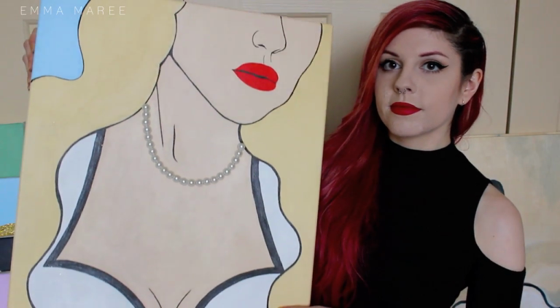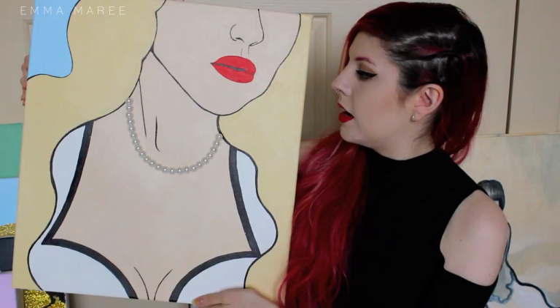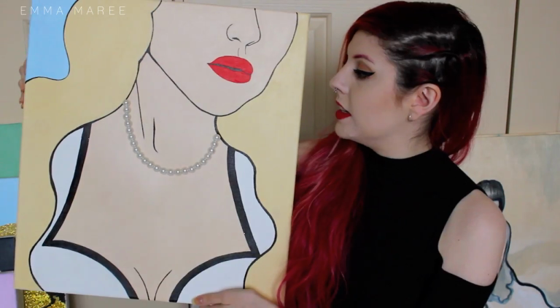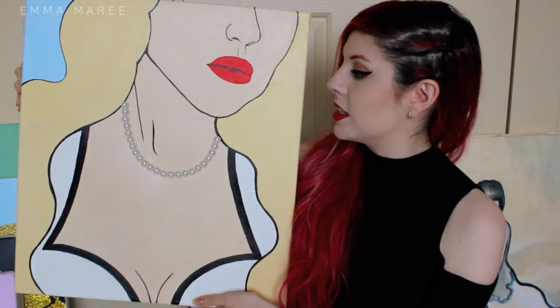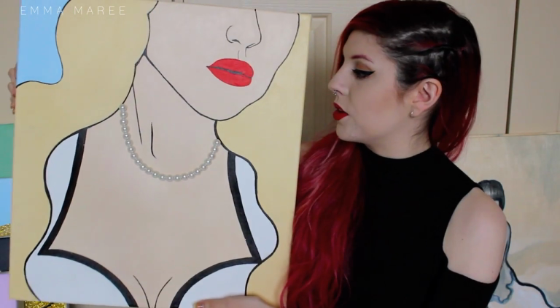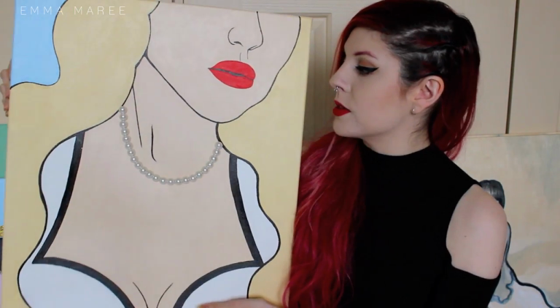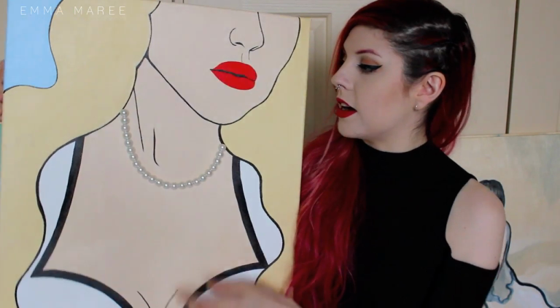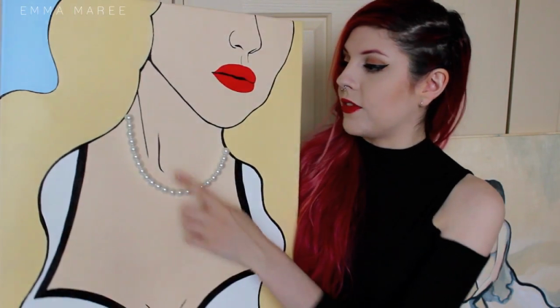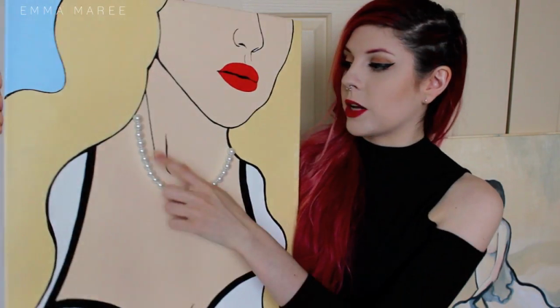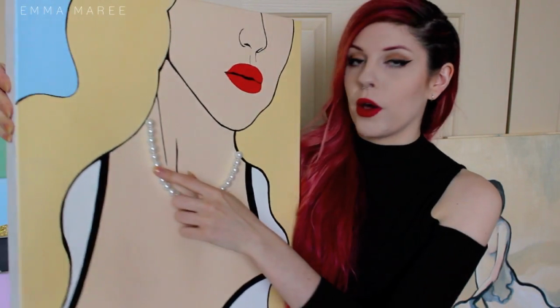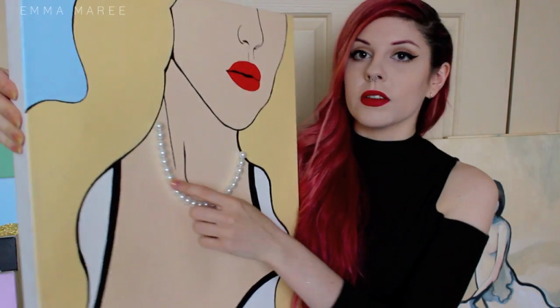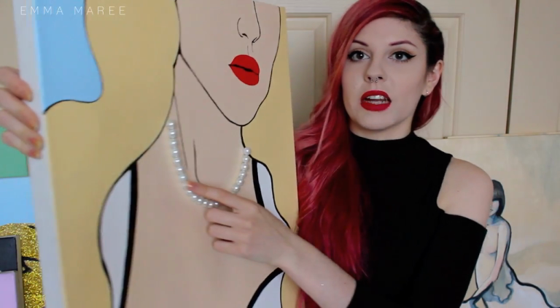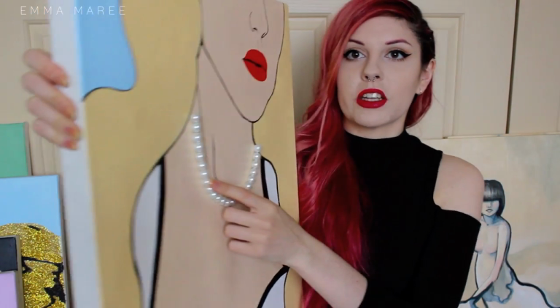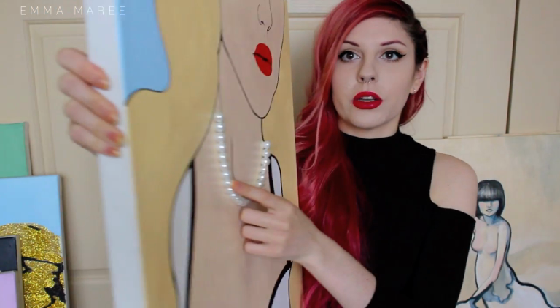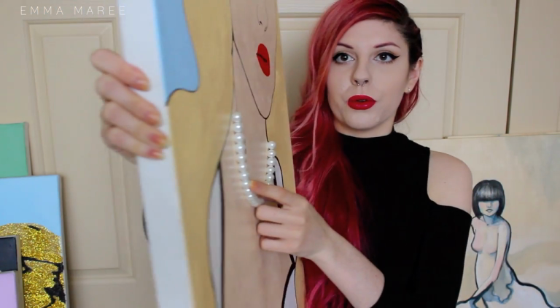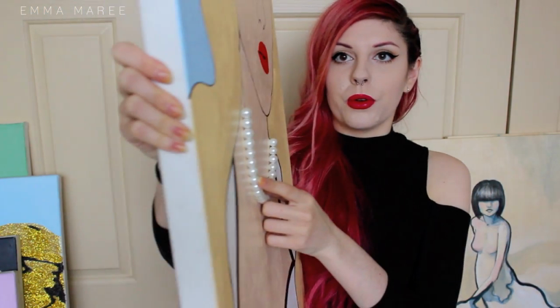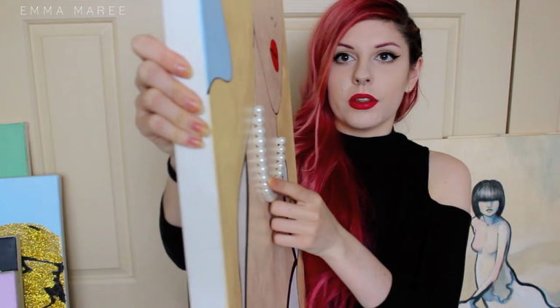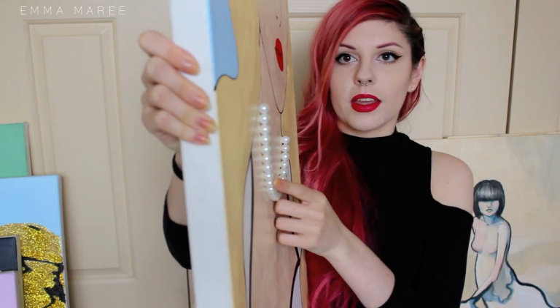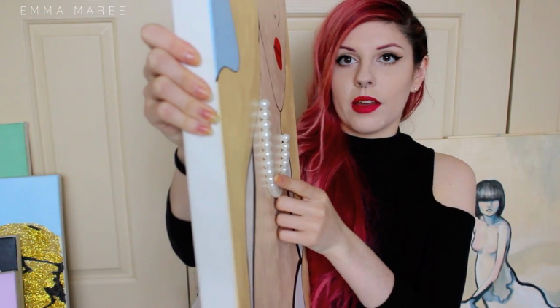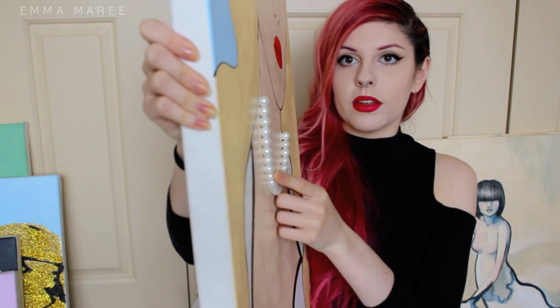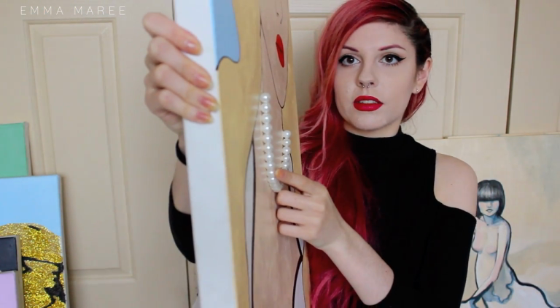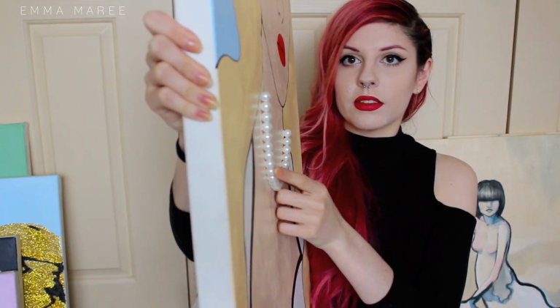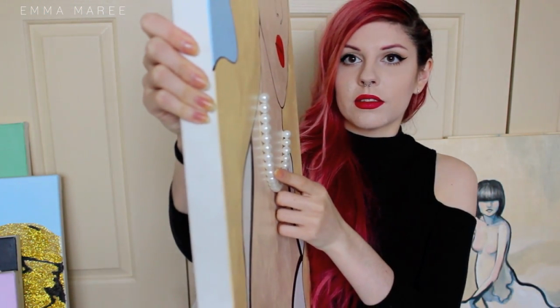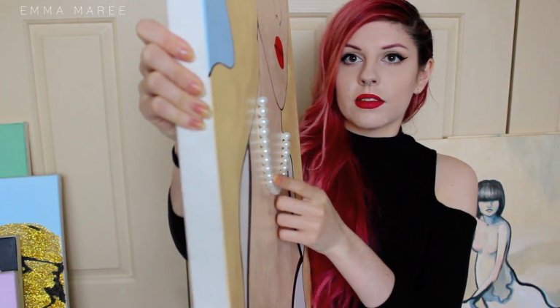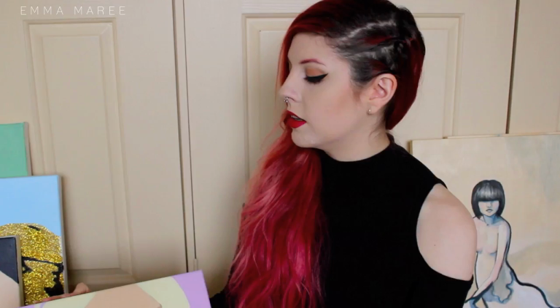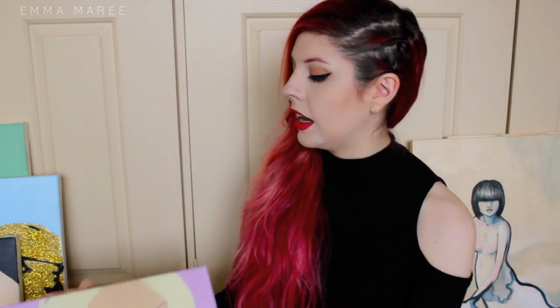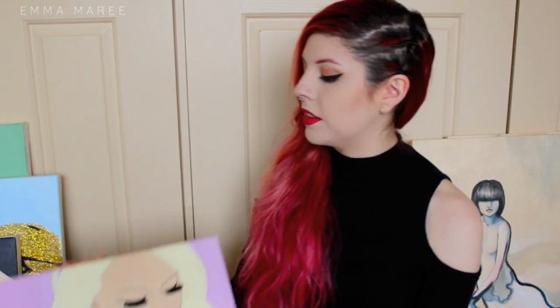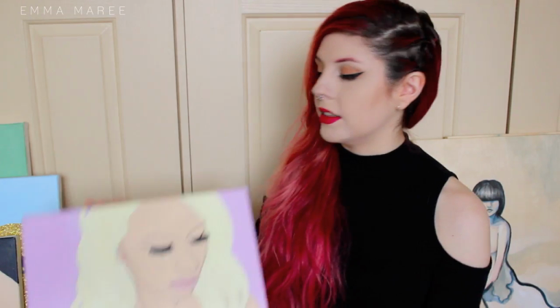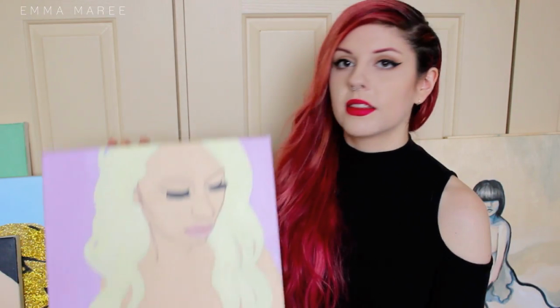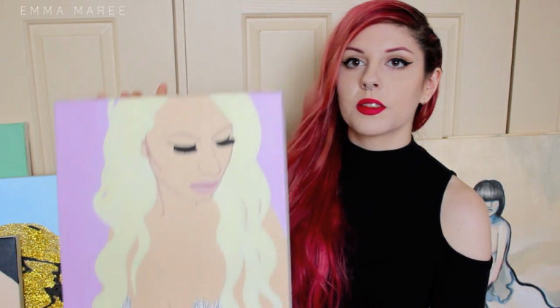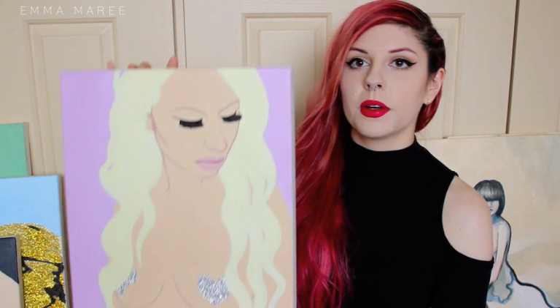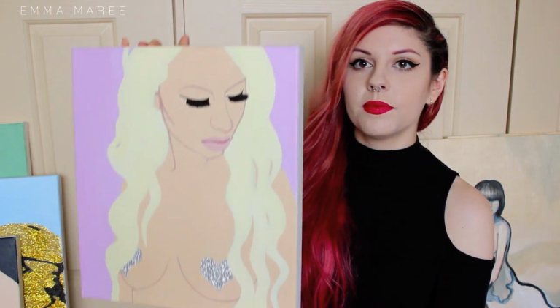And yes, those are fake pearls that I've actually glued onto the canvas. And there's this one.